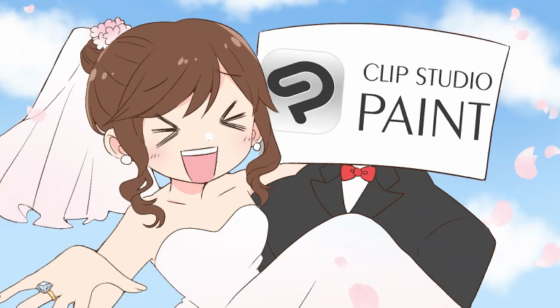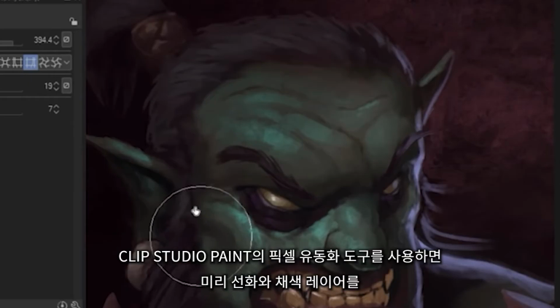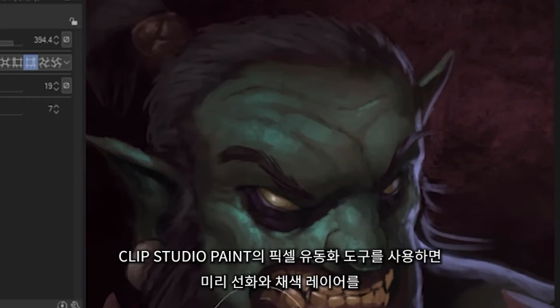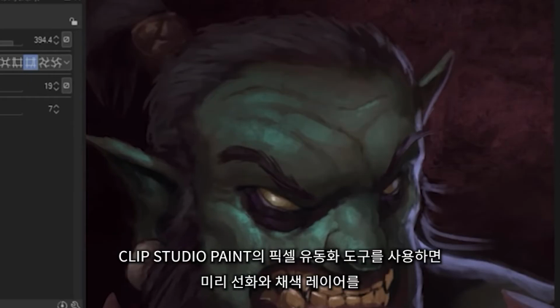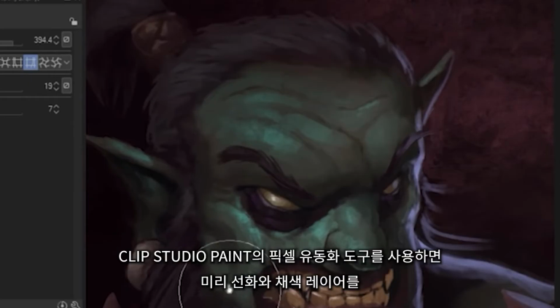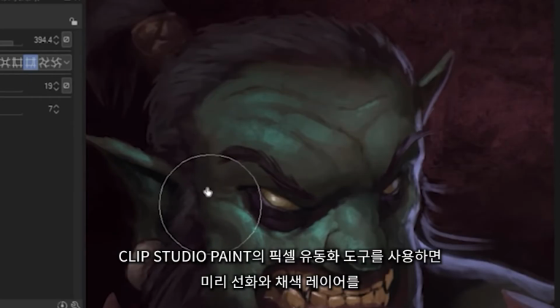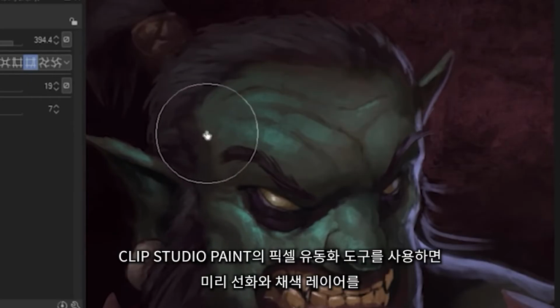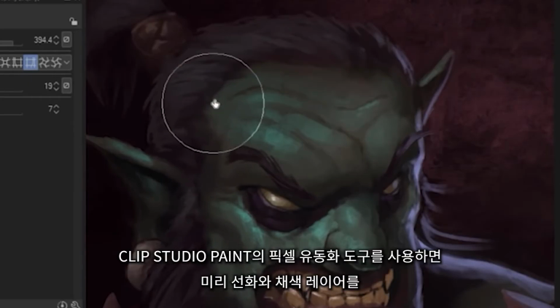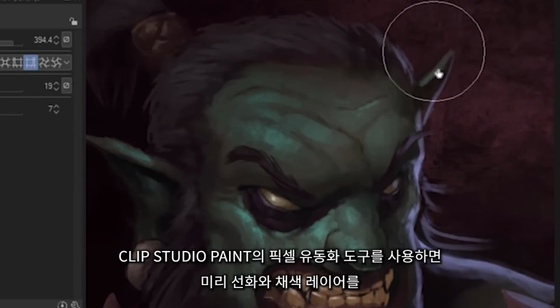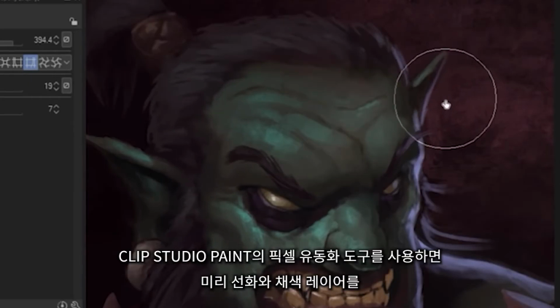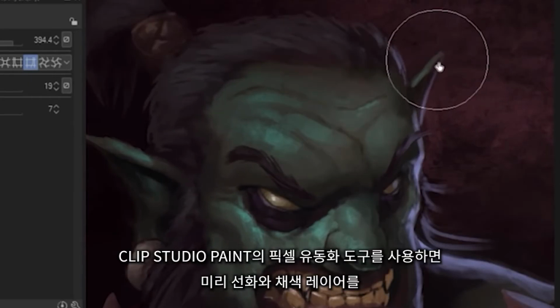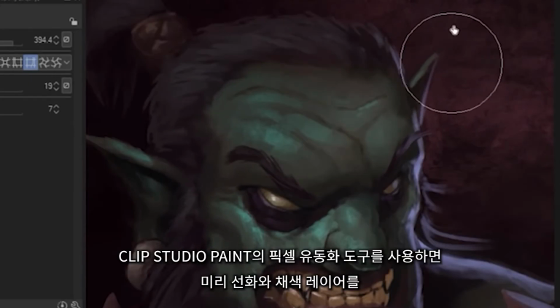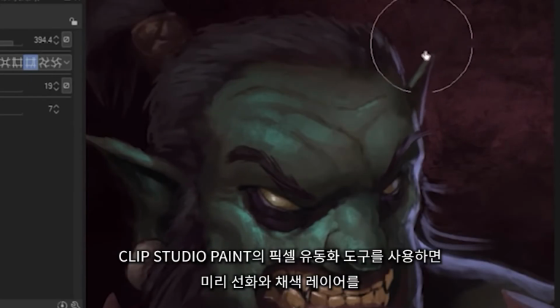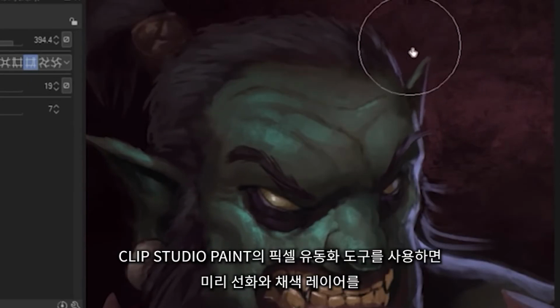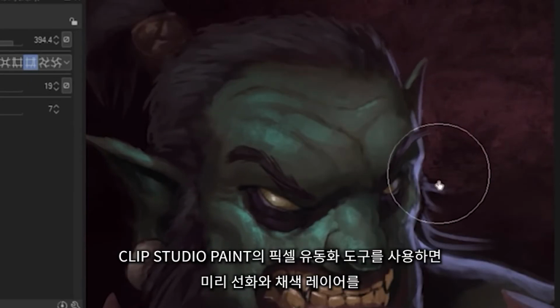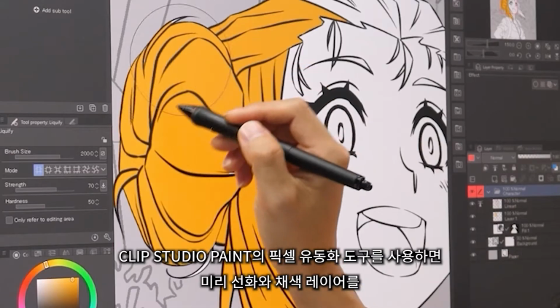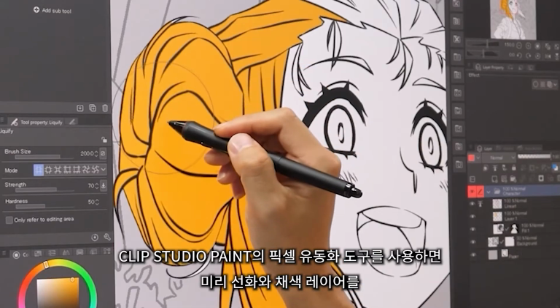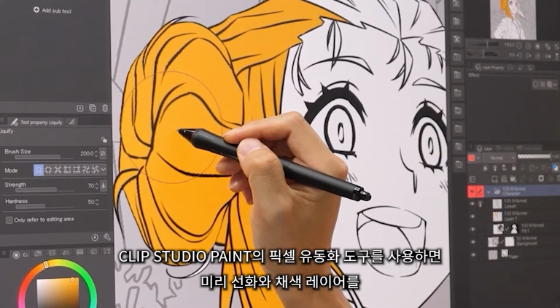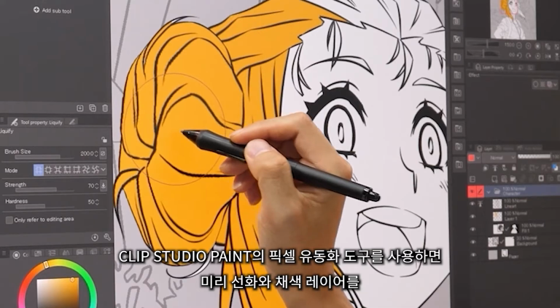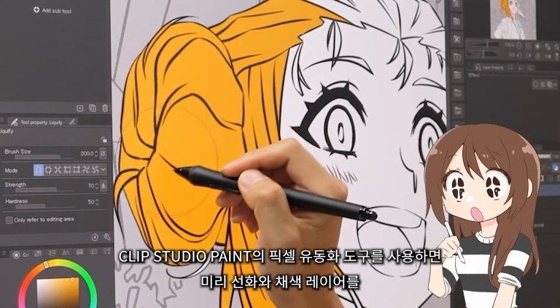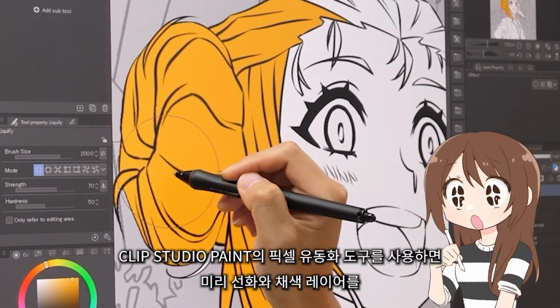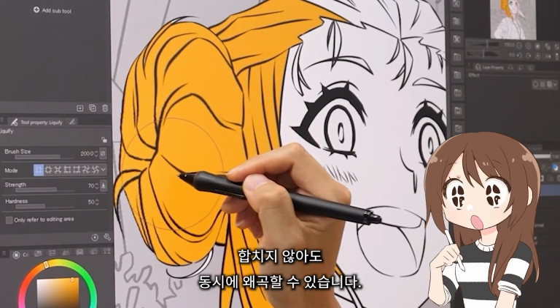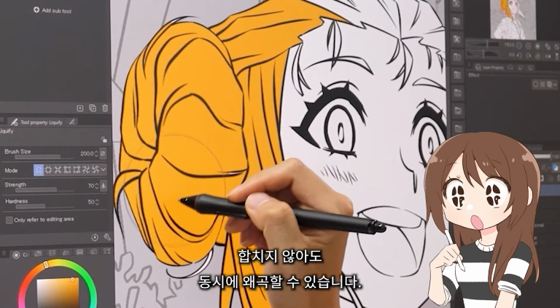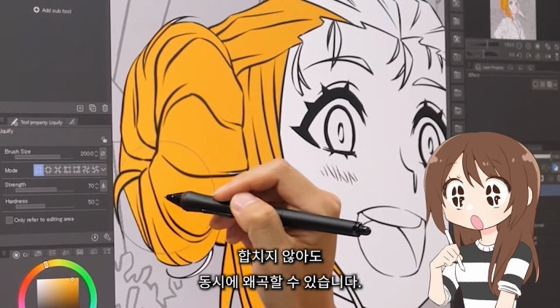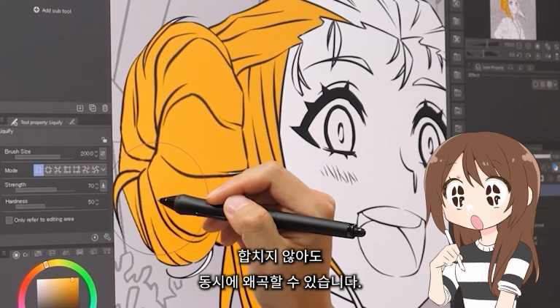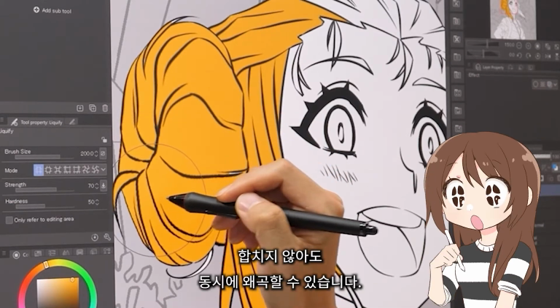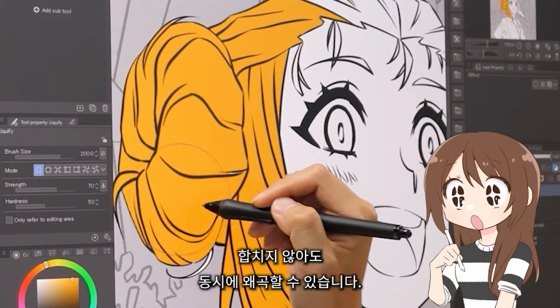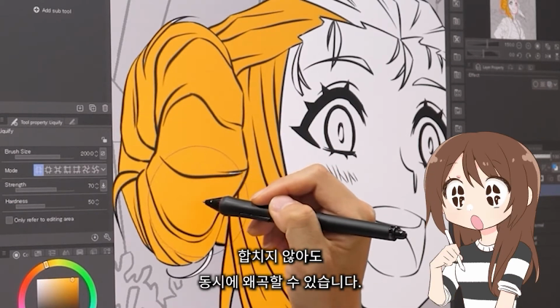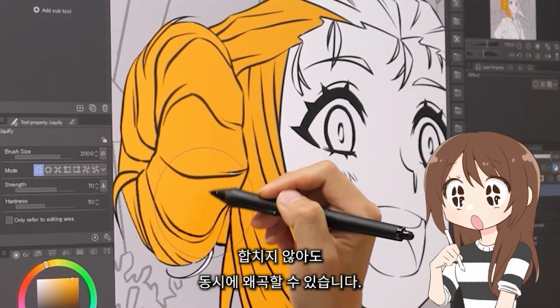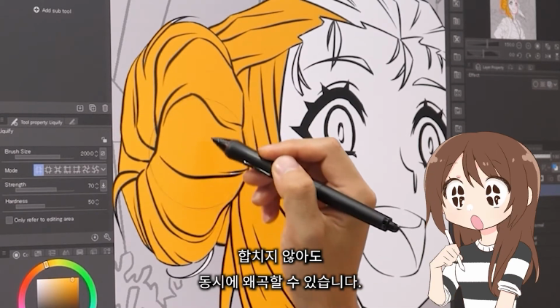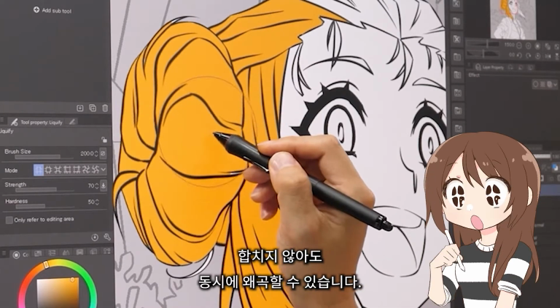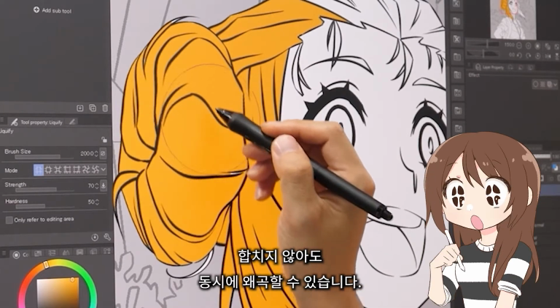With Clip Studio's liquify tool, you can distort both the line art and the color layers at the same time without having to merge them beforehand.